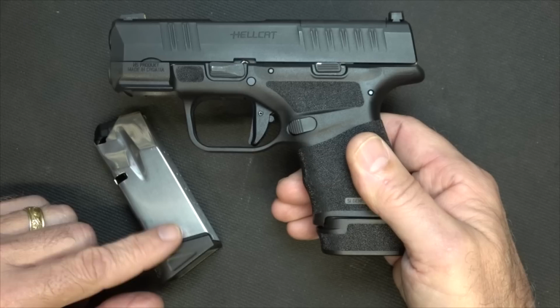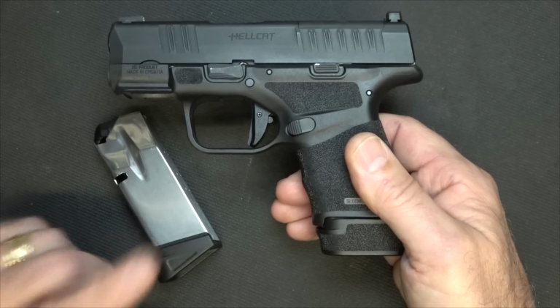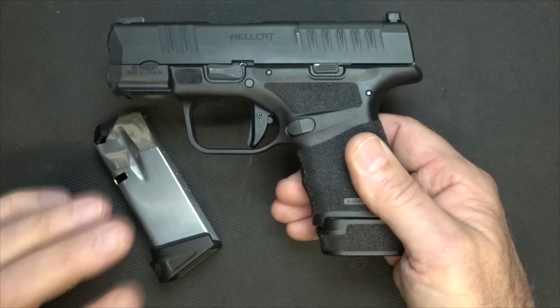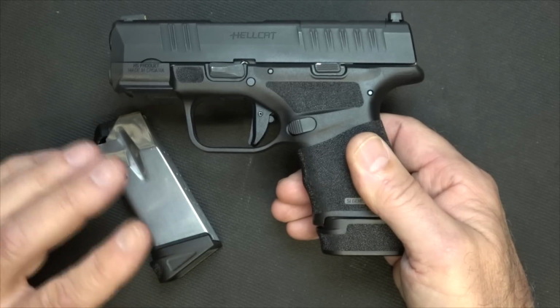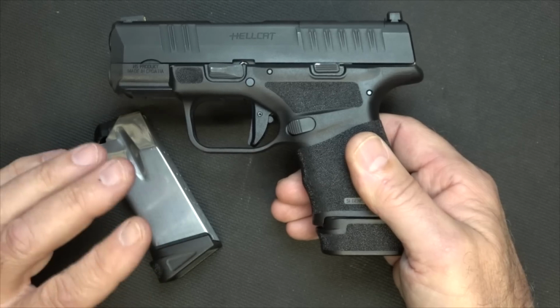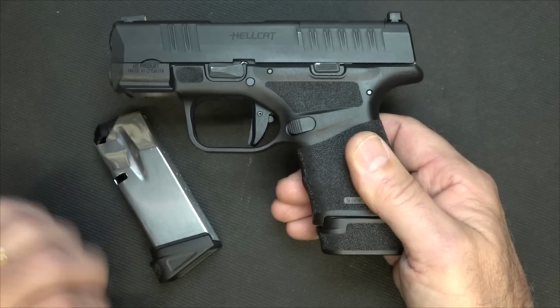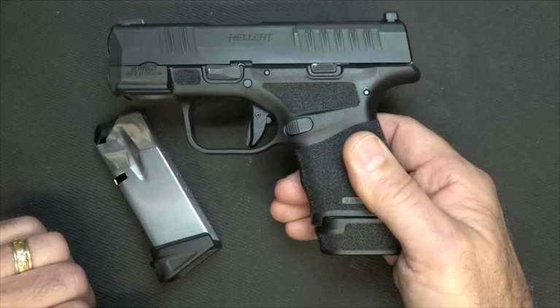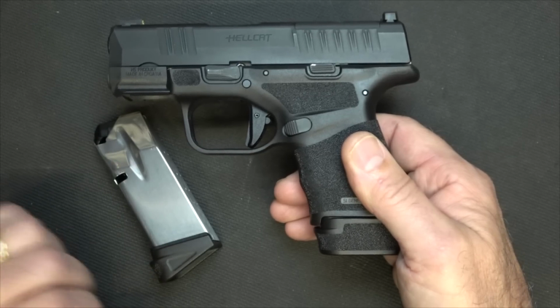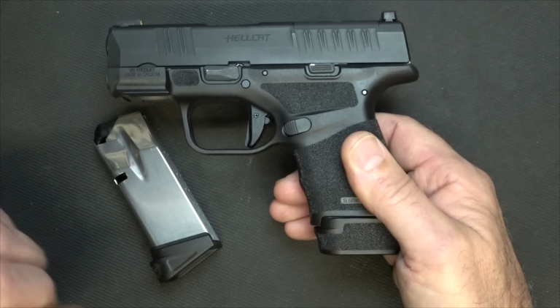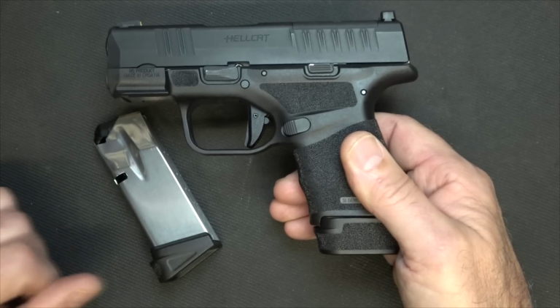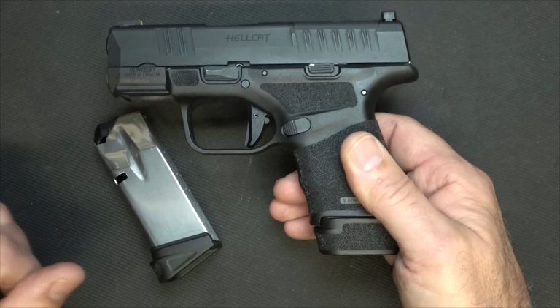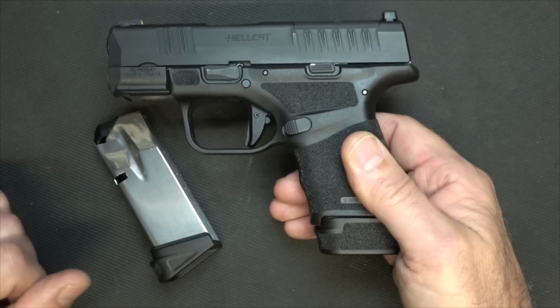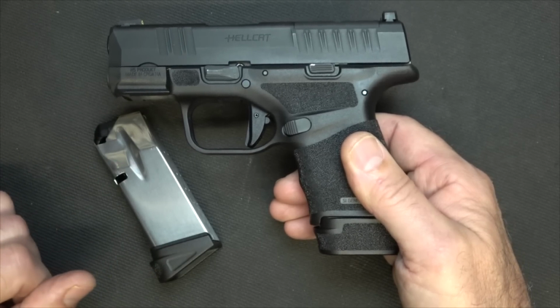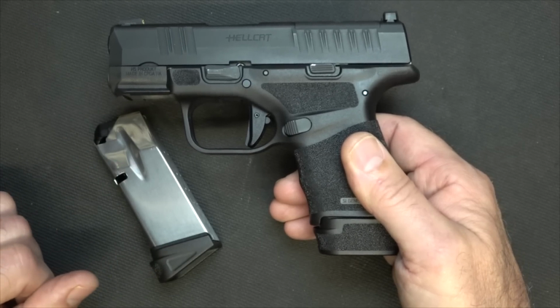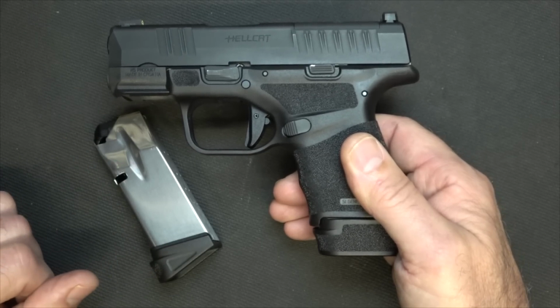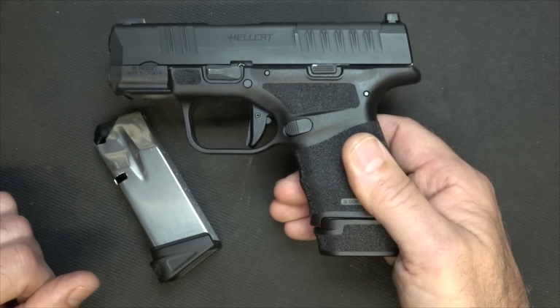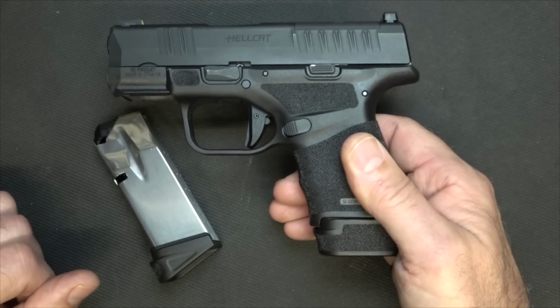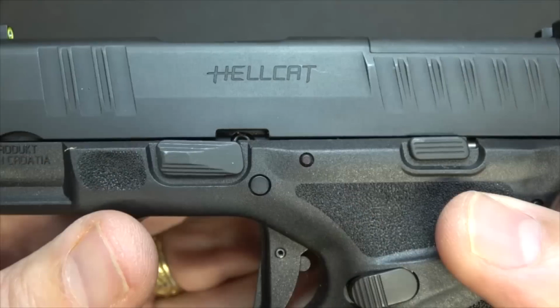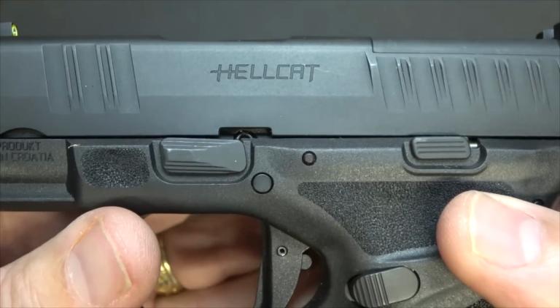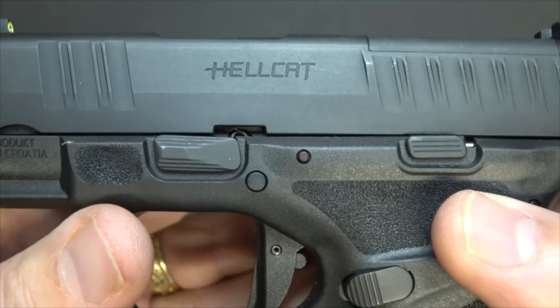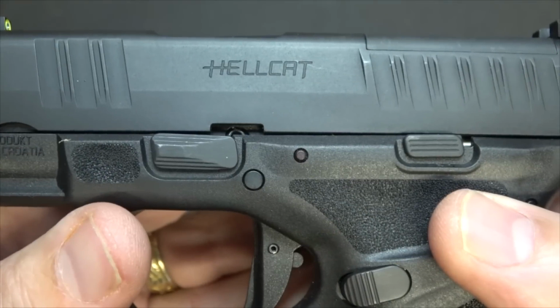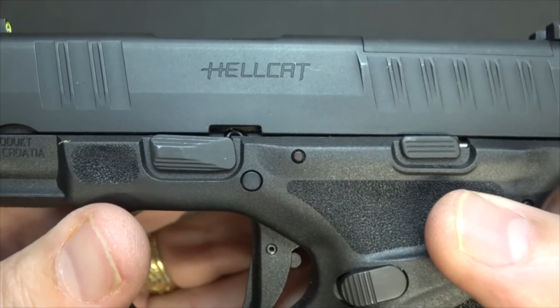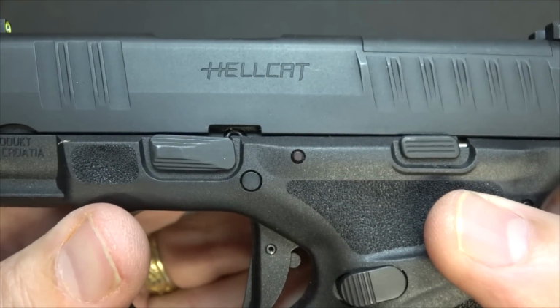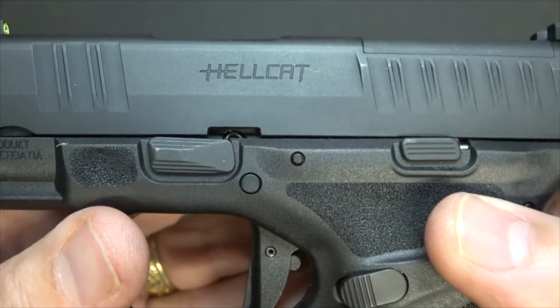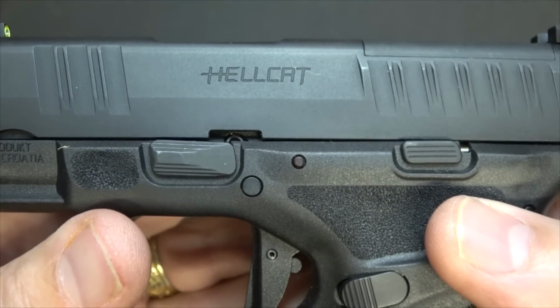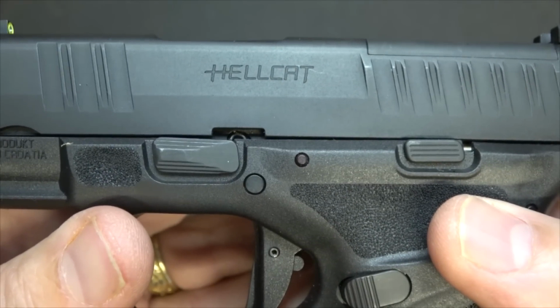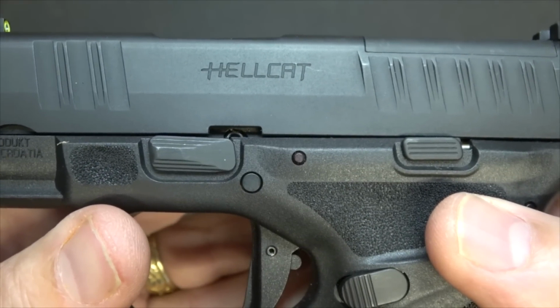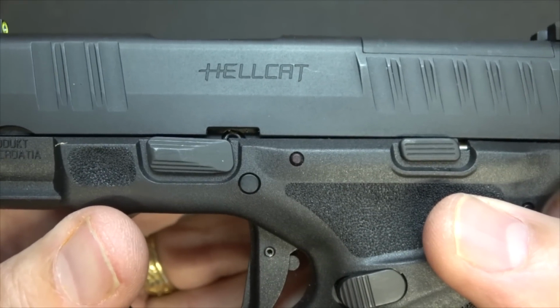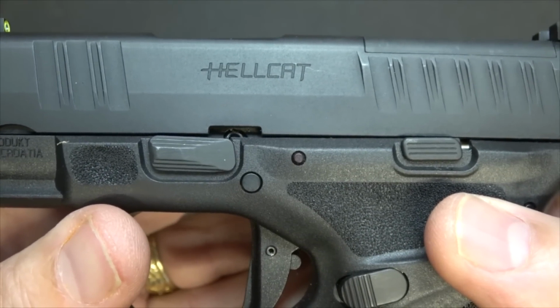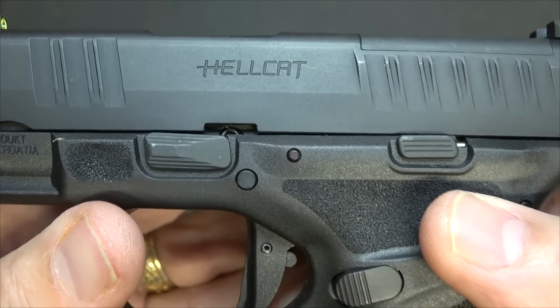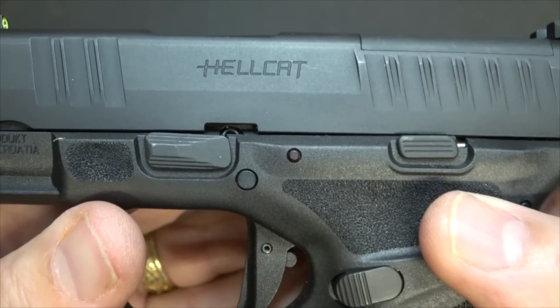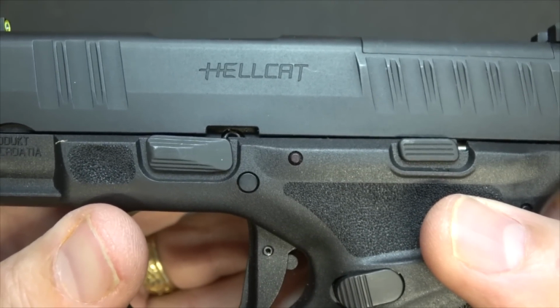For concealed carry, you want all the rounds that you can get. Plus, who doesn't love a gun called the Hellcat?